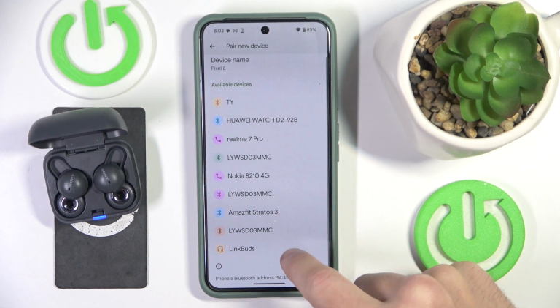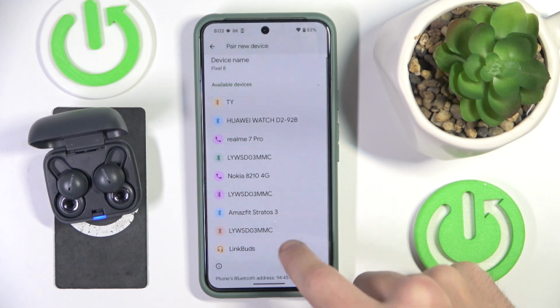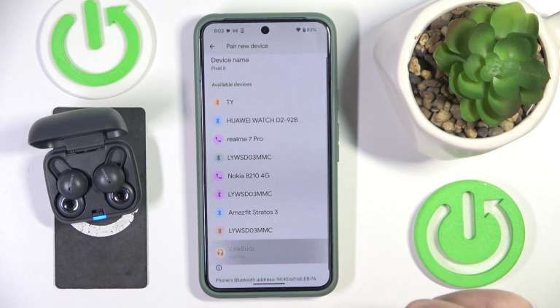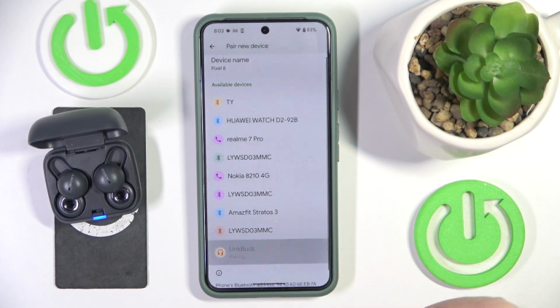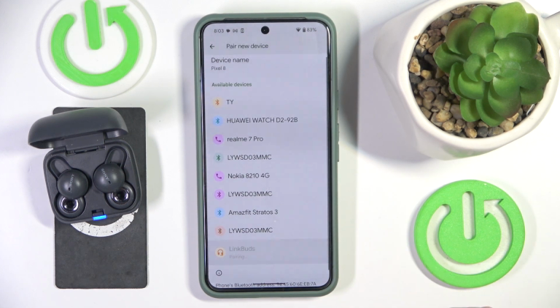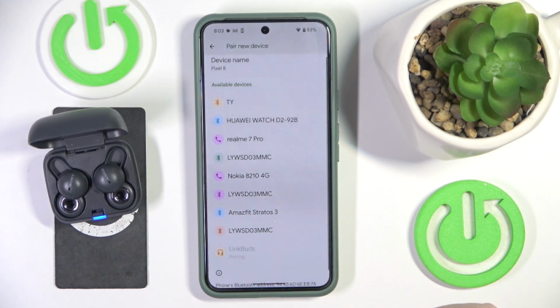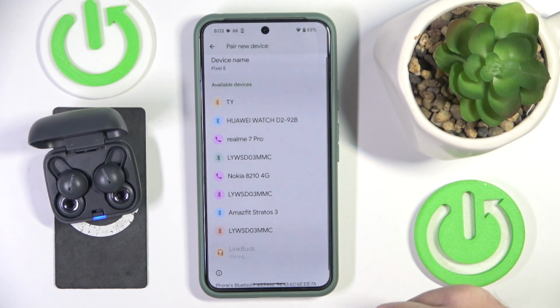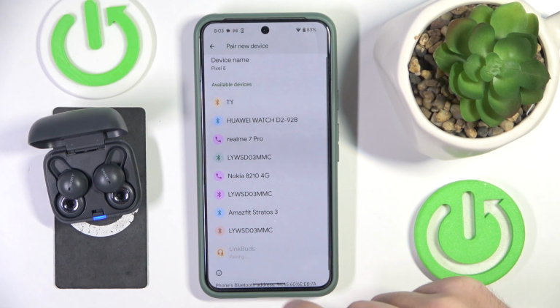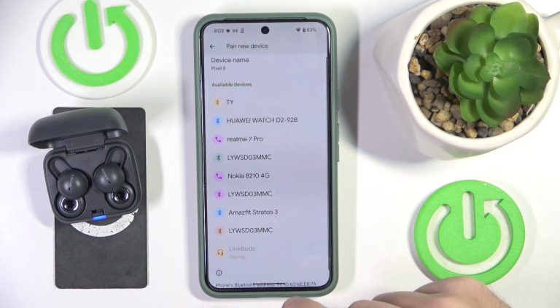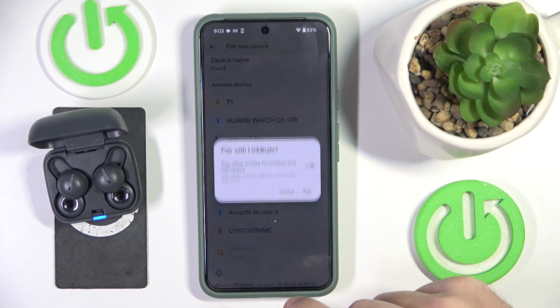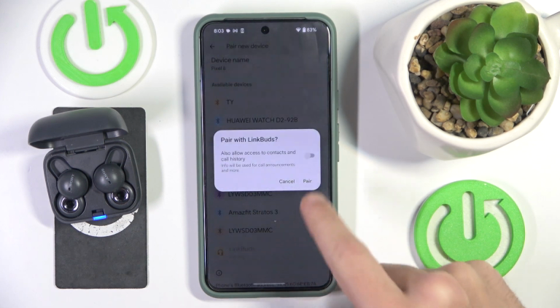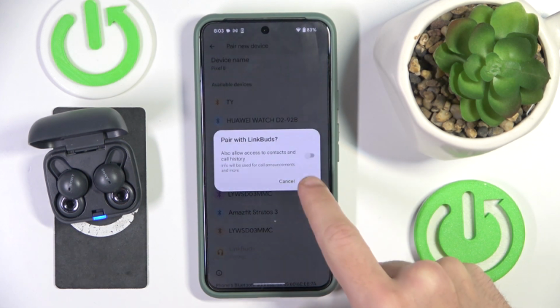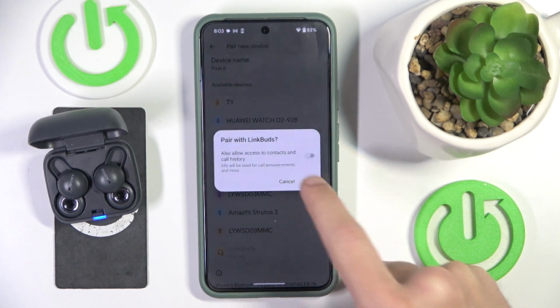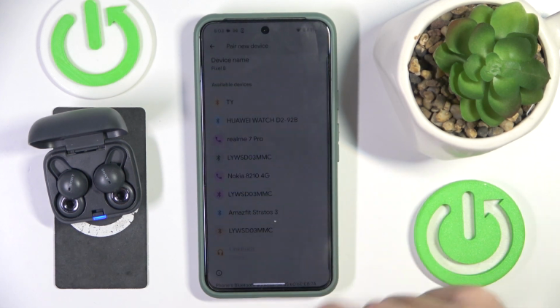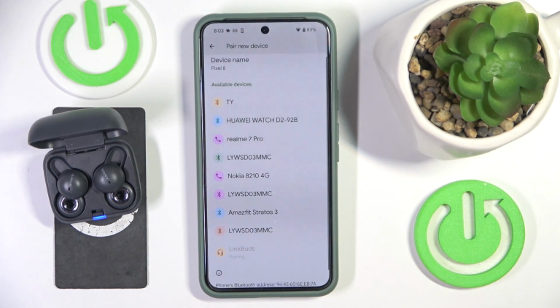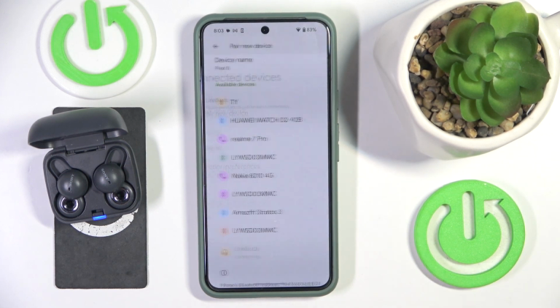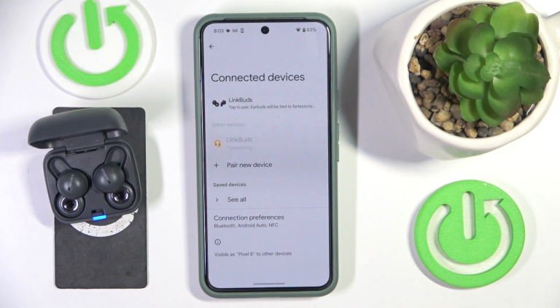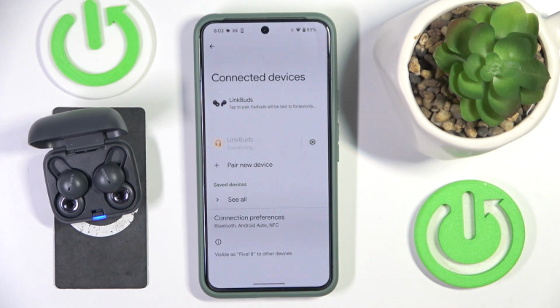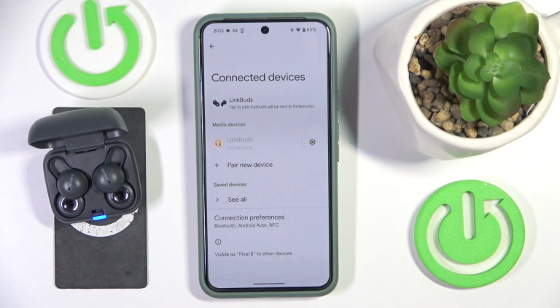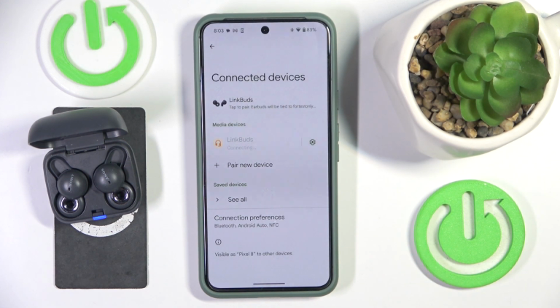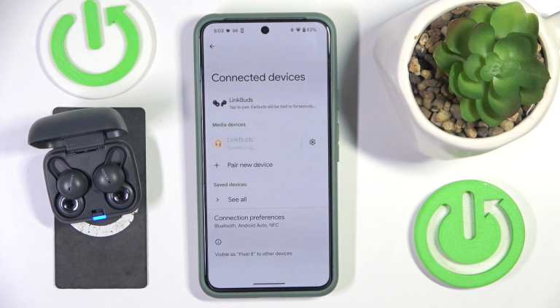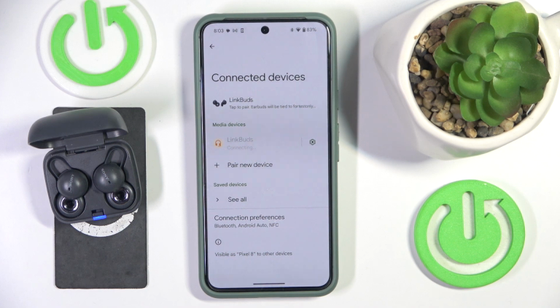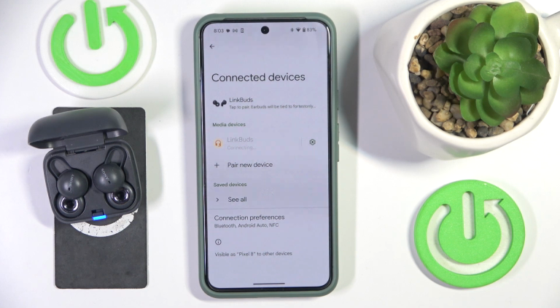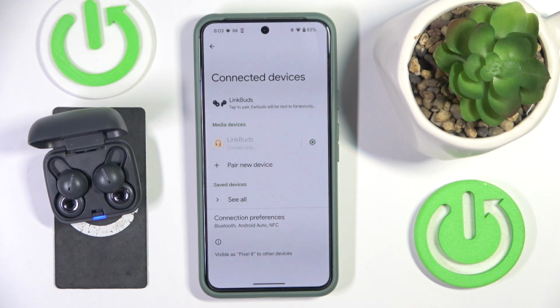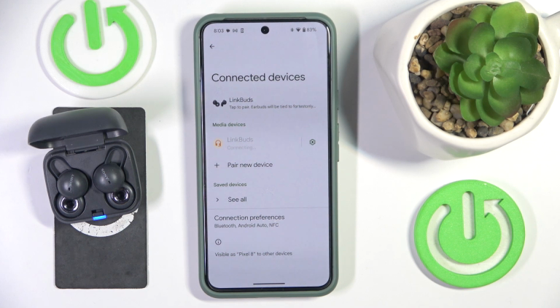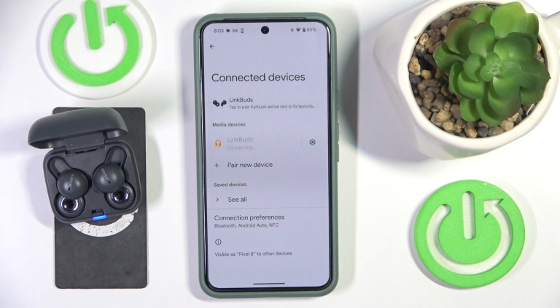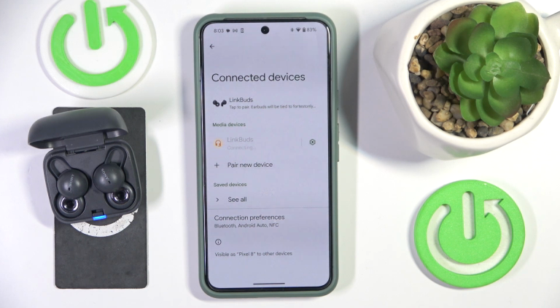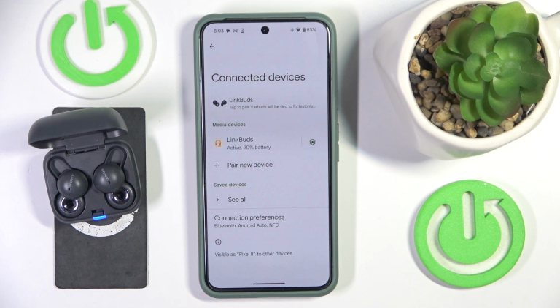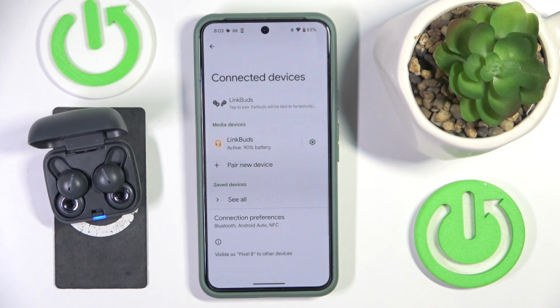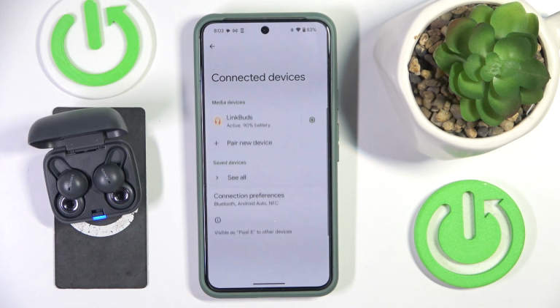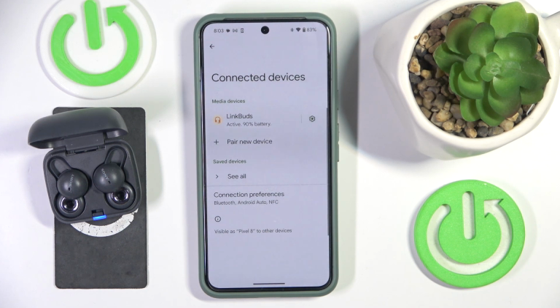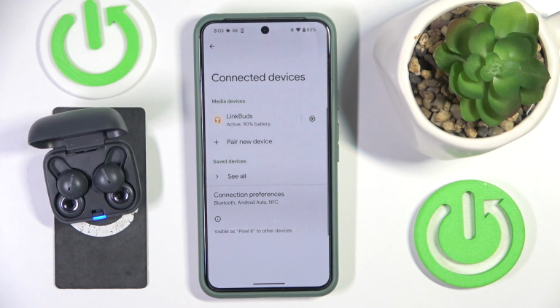Now click on your headphones and select Pair. And we did it!